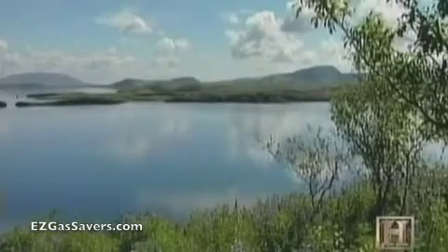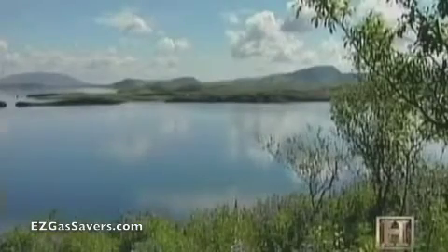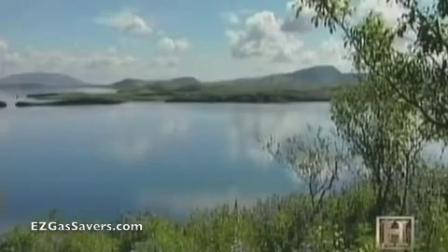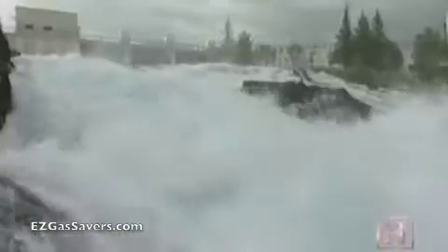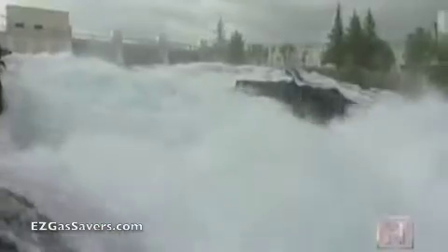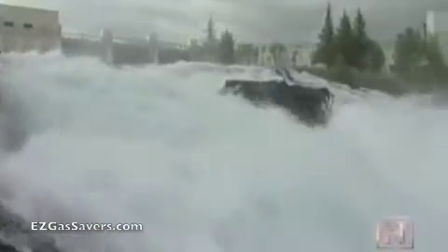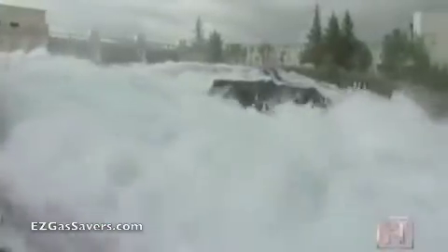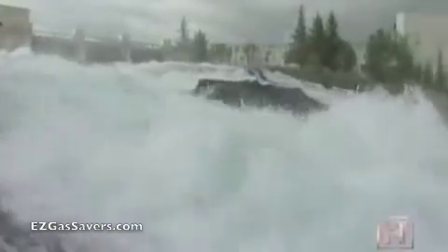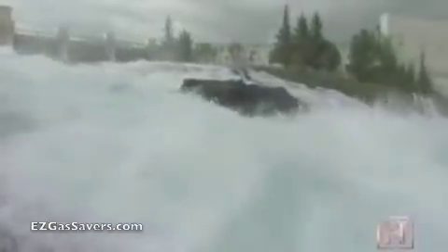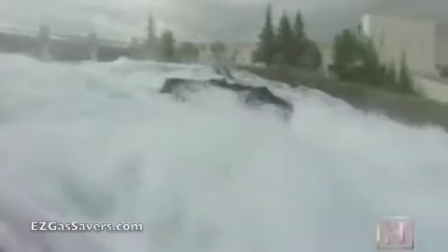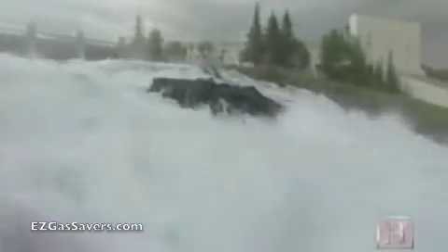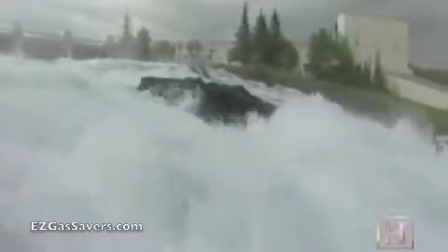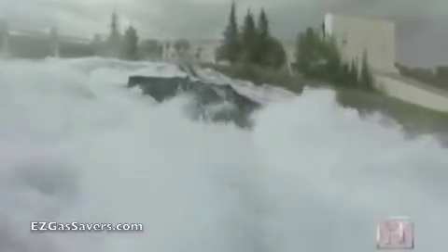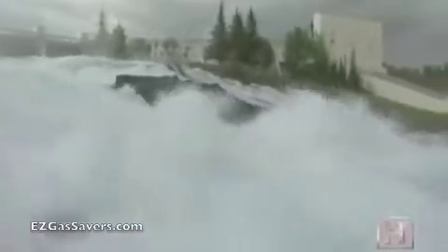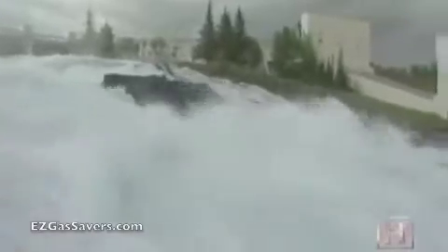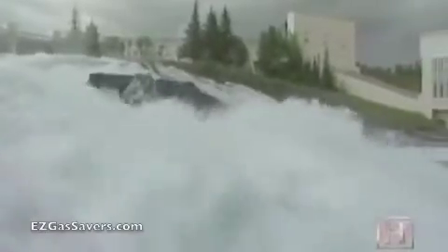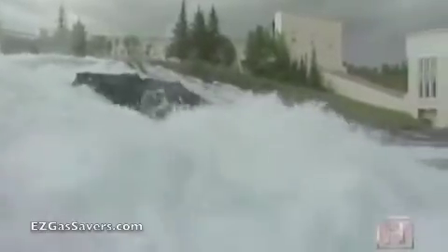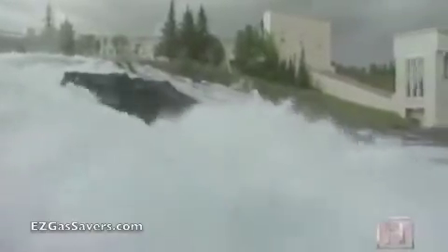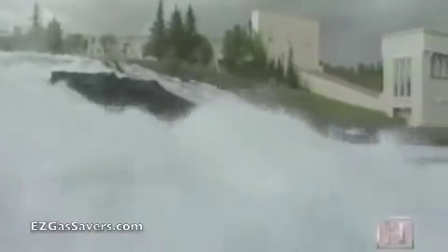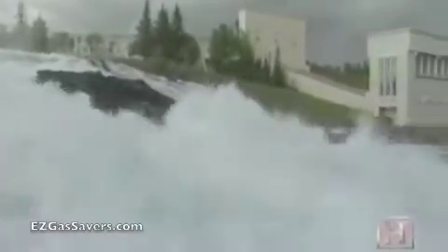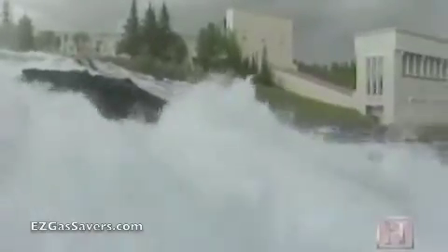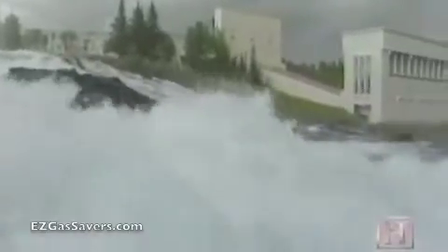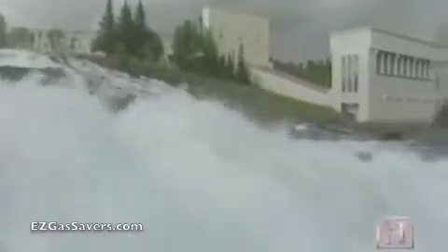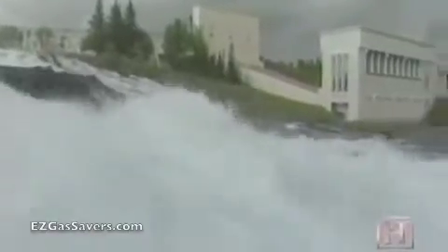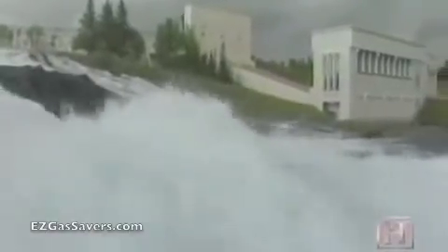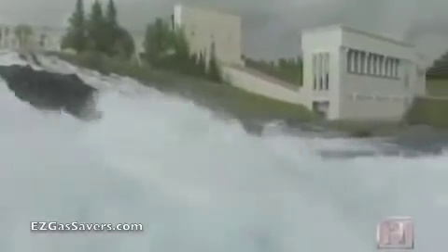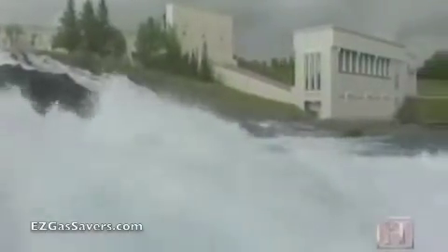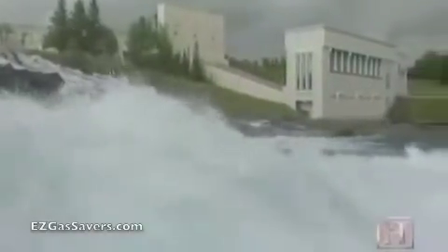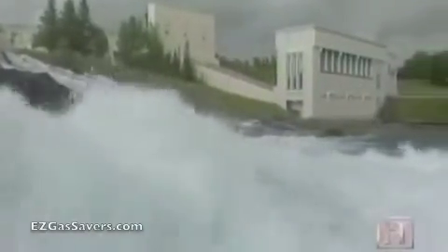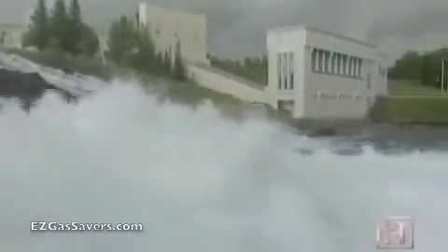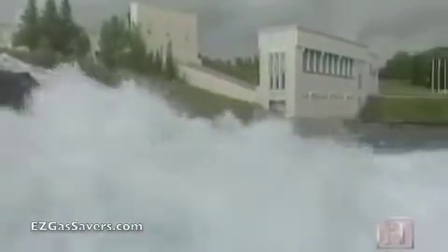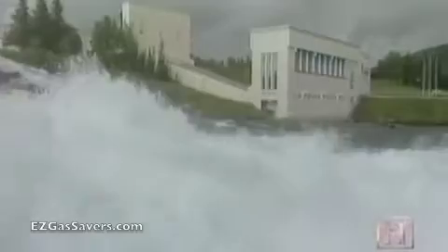Abundant rainfall and glacial runoff provide hydroelectric power, which represents 80% of the nation's electricity.